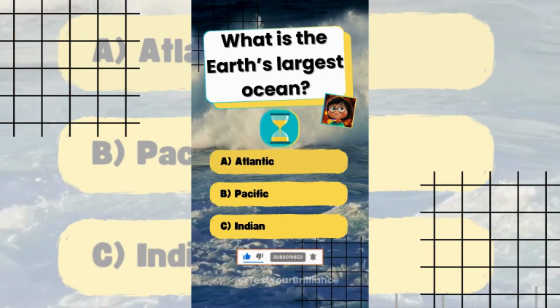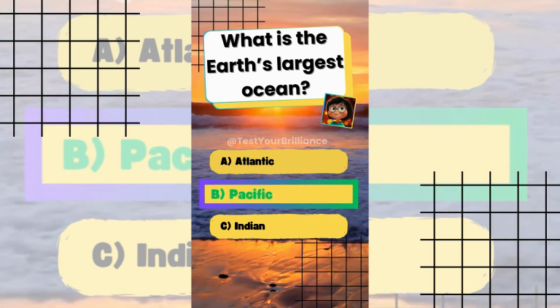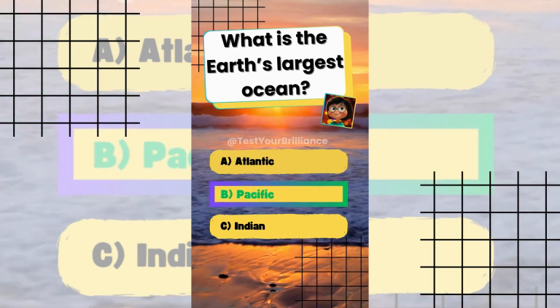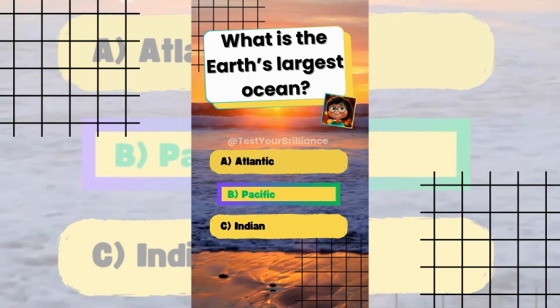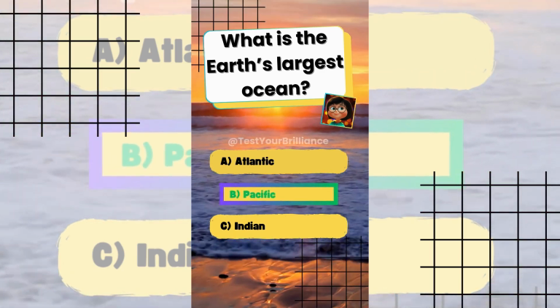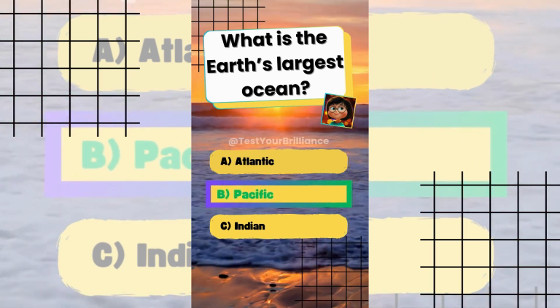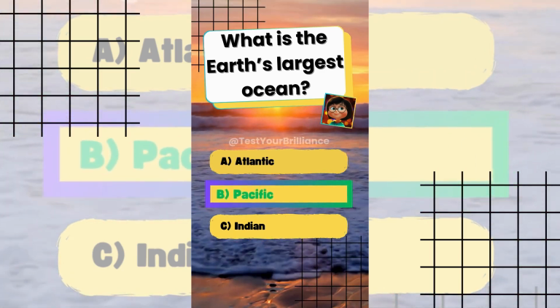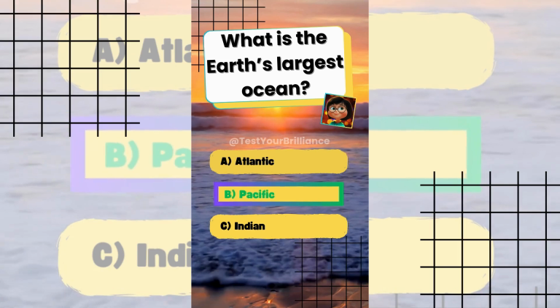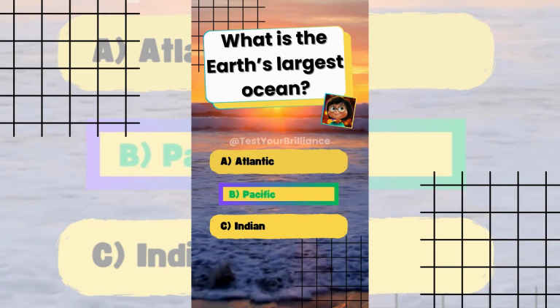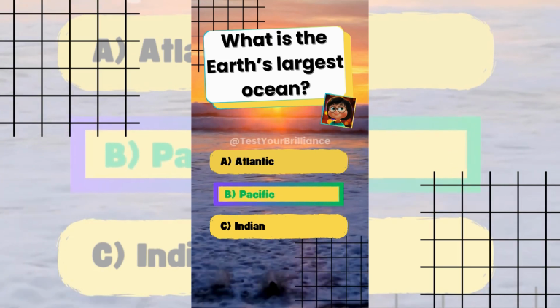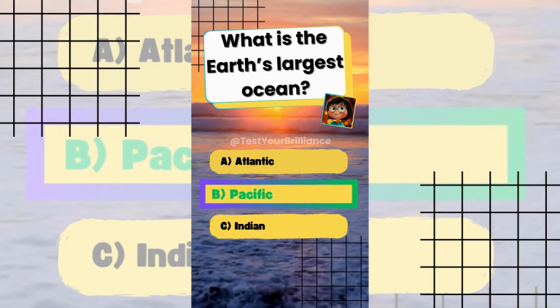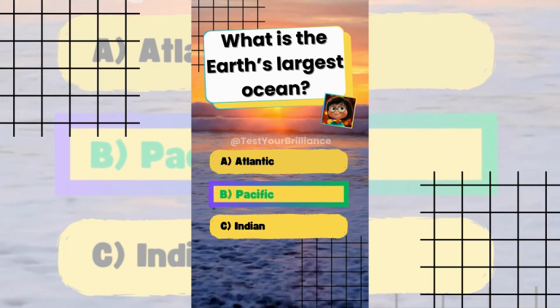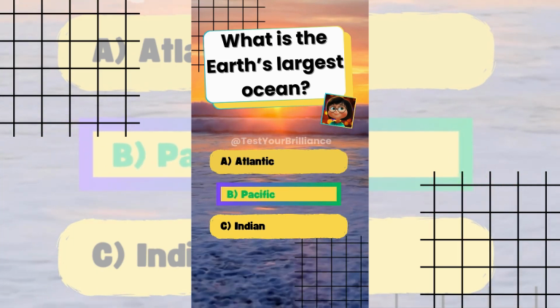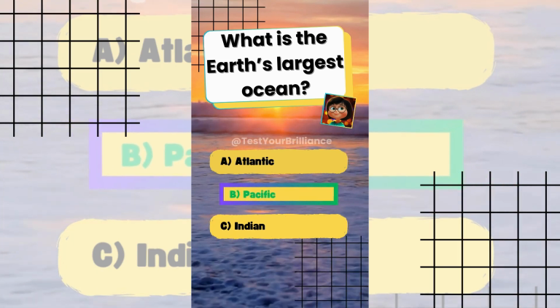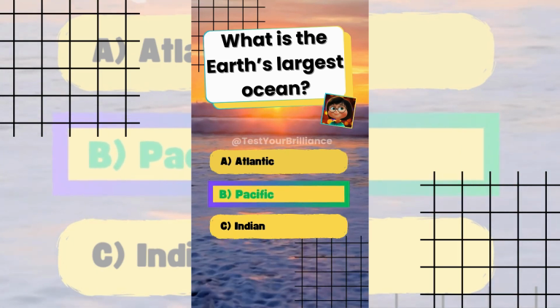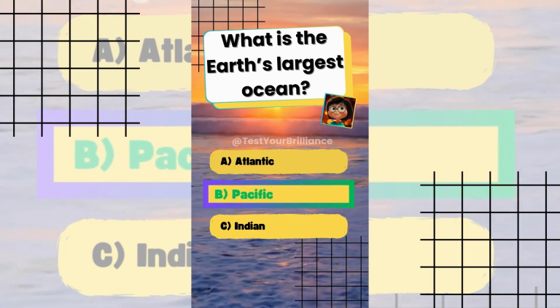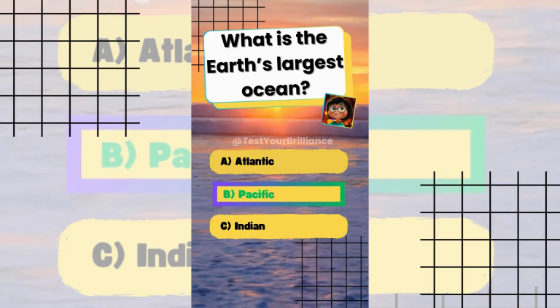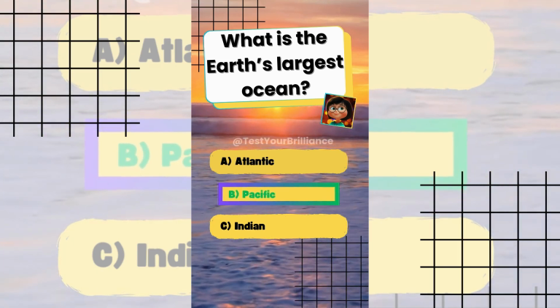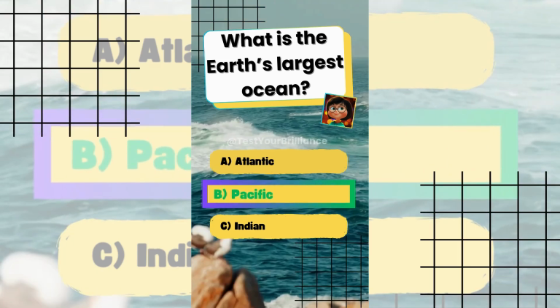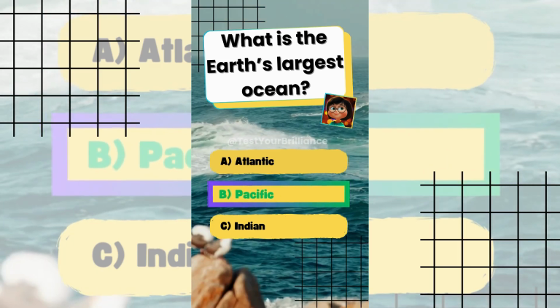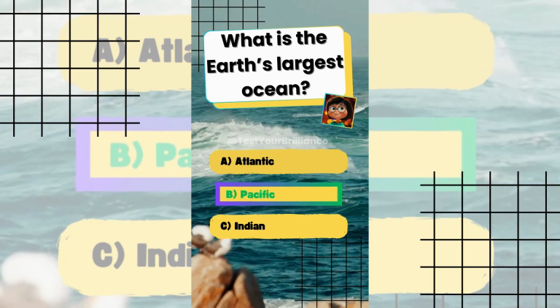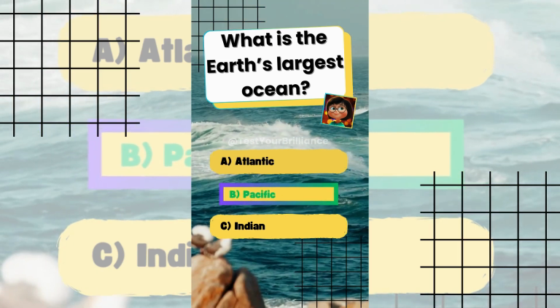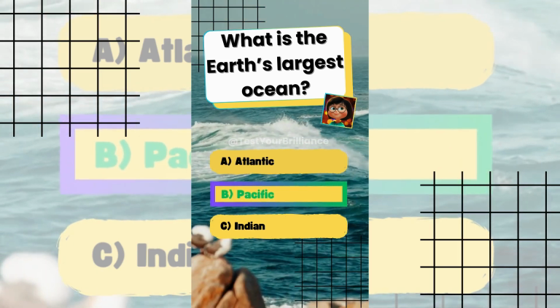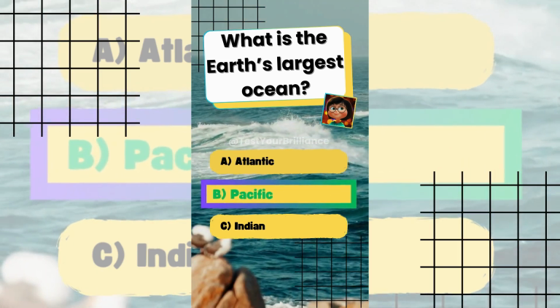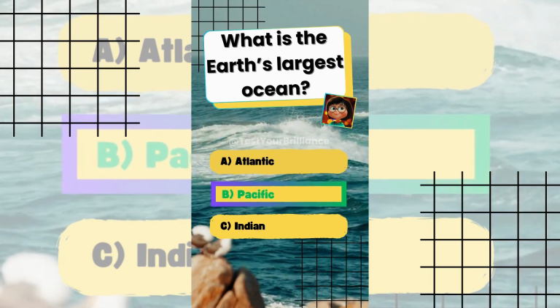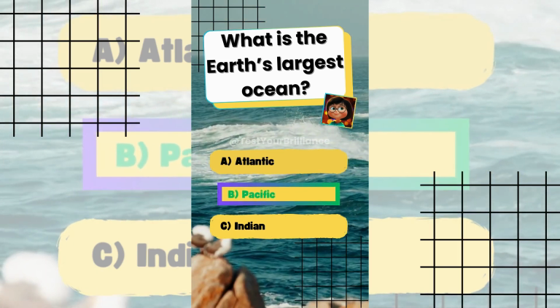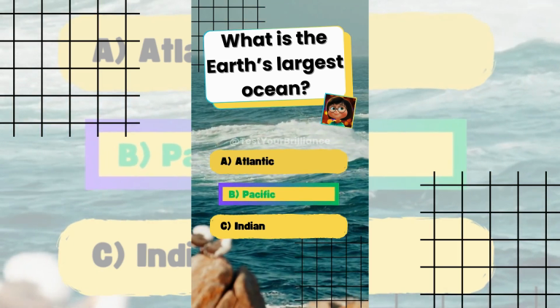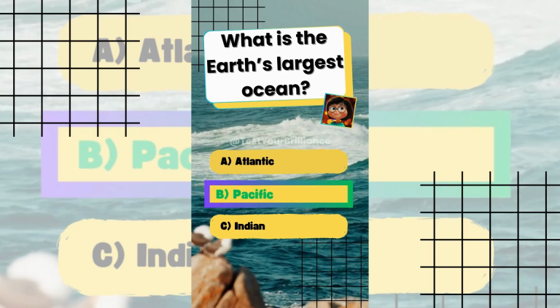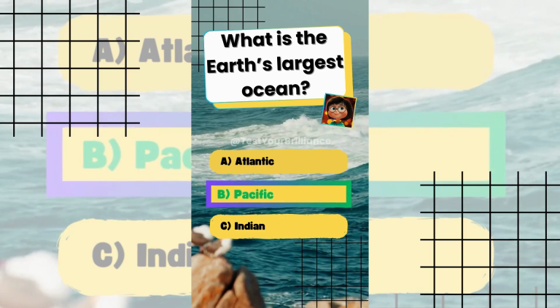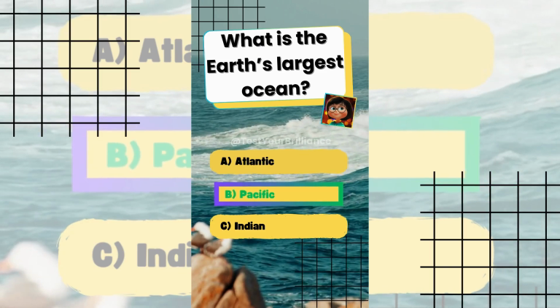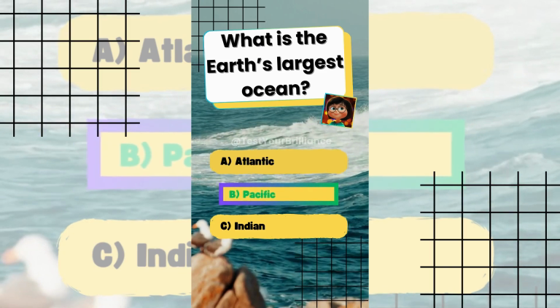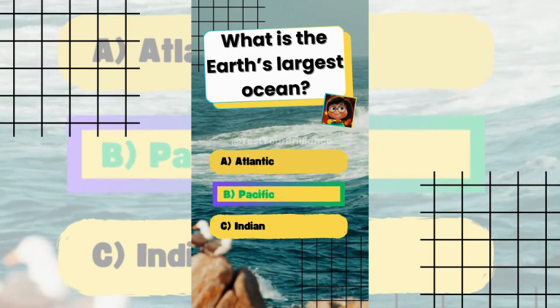What is the Earth's largest ocean? The answer is B: The Pacific. It covers about 46% of Earth's total ocean area, making it the largest.